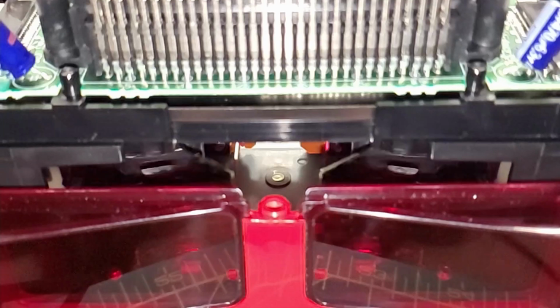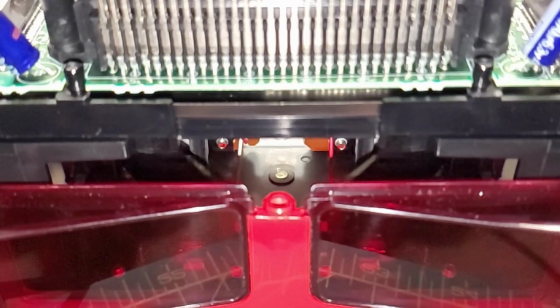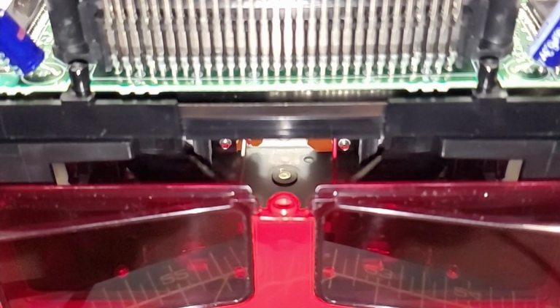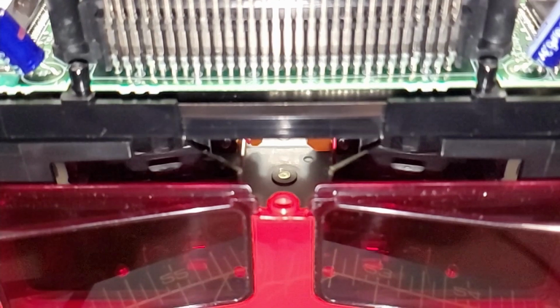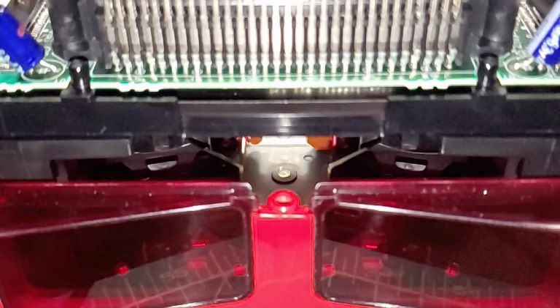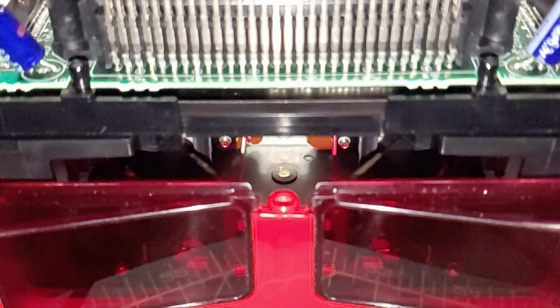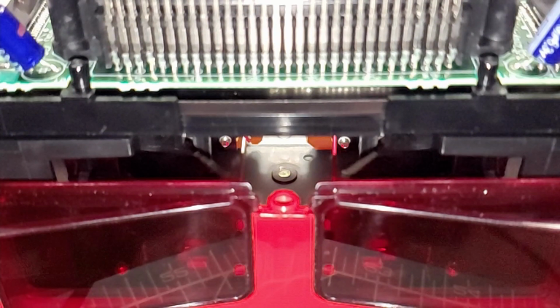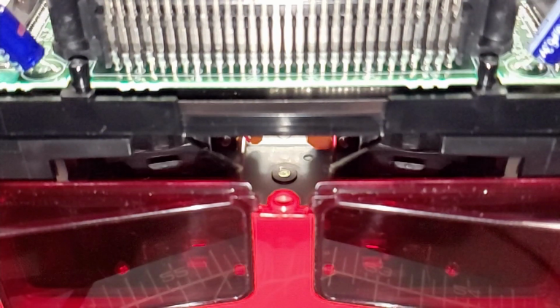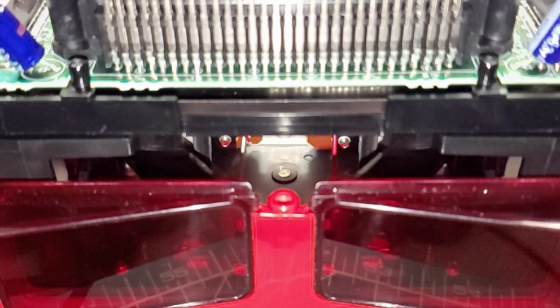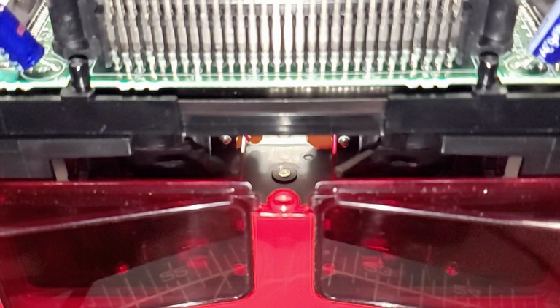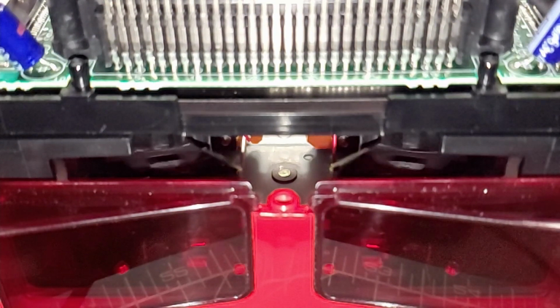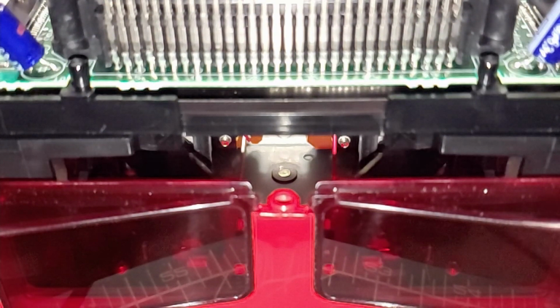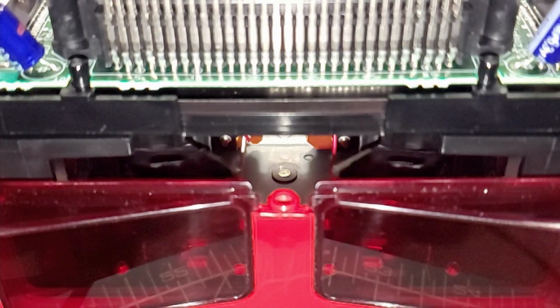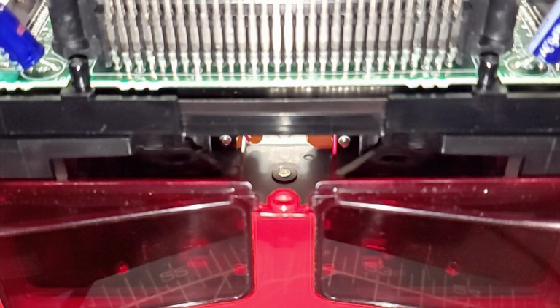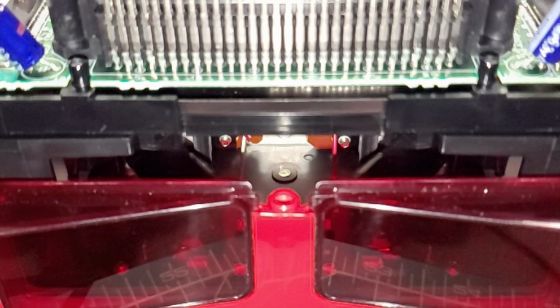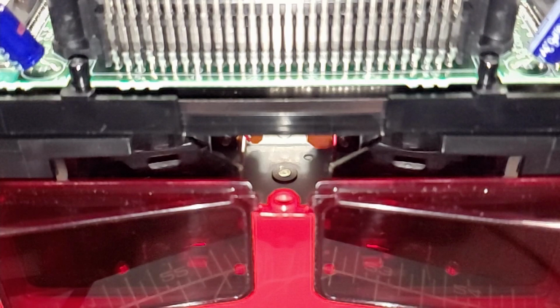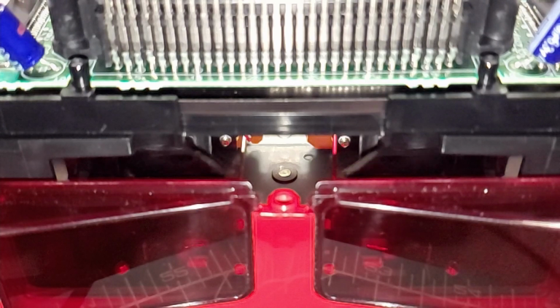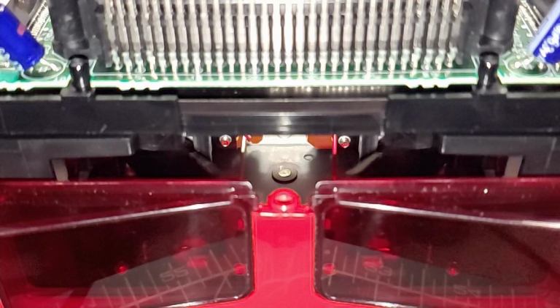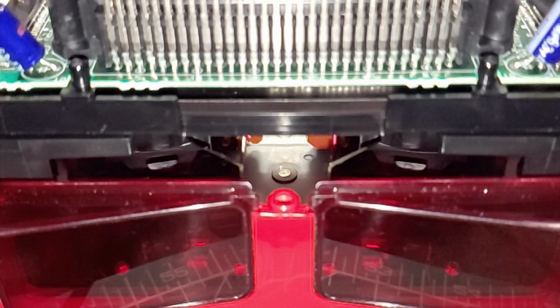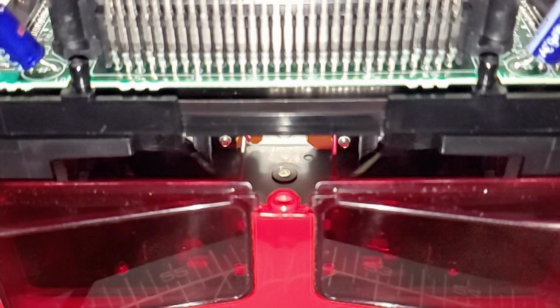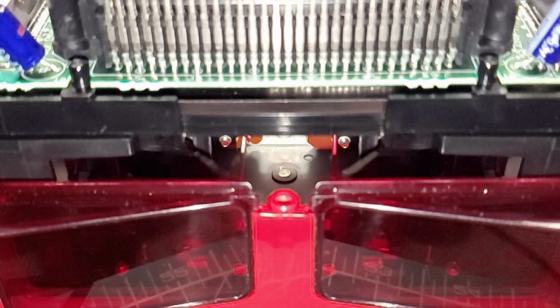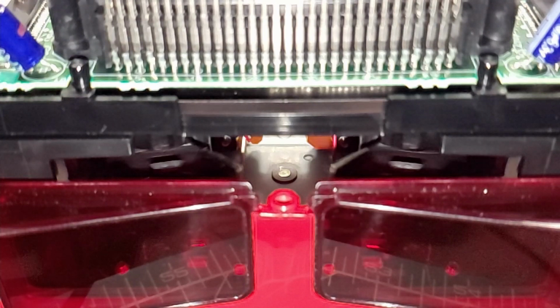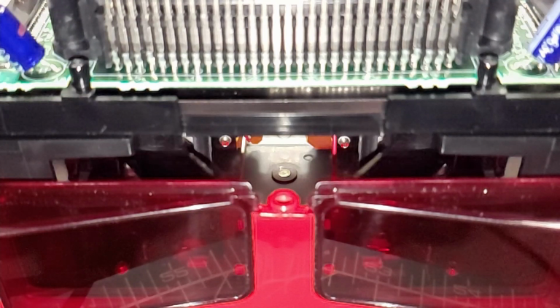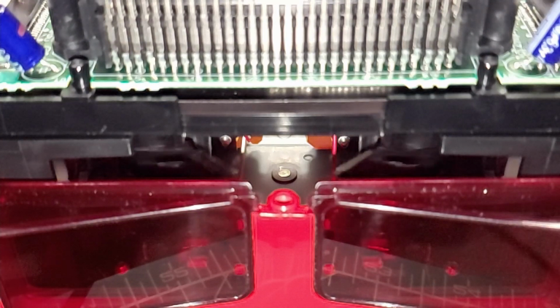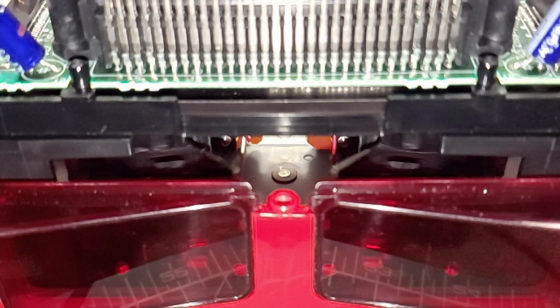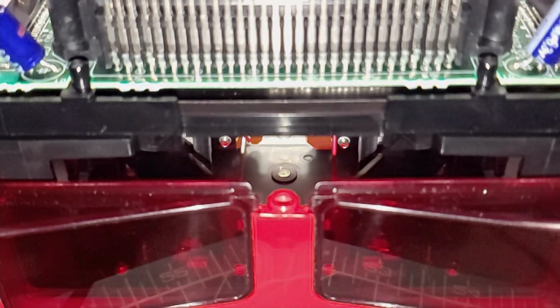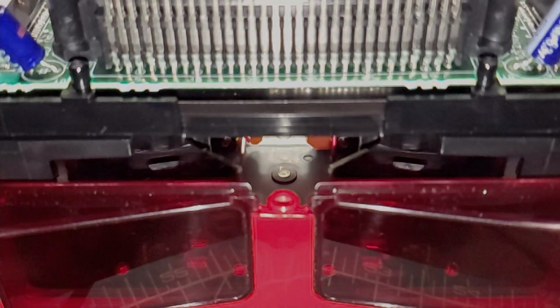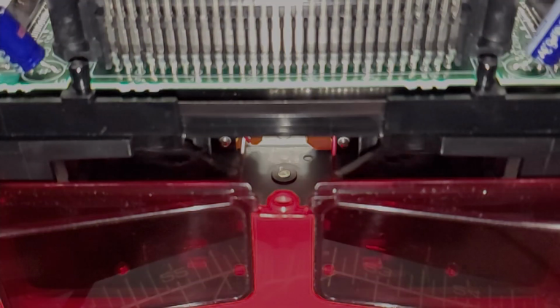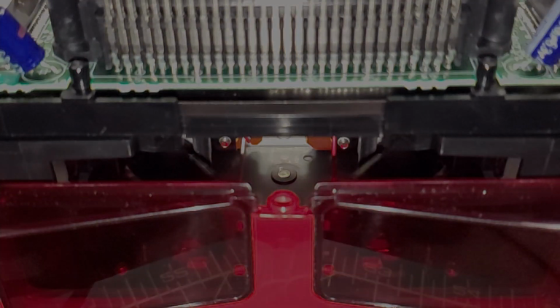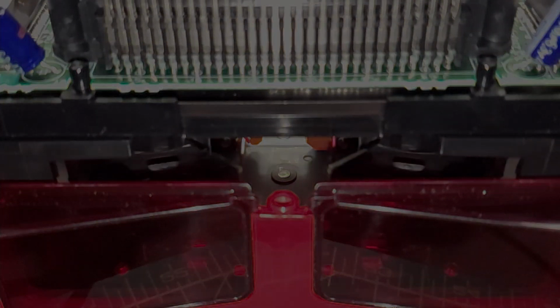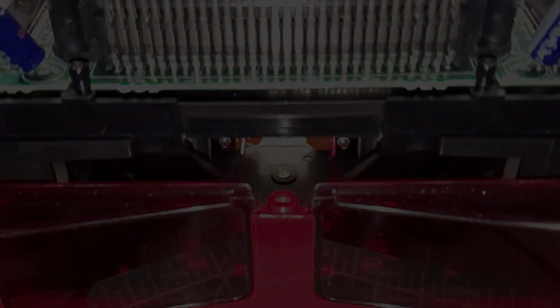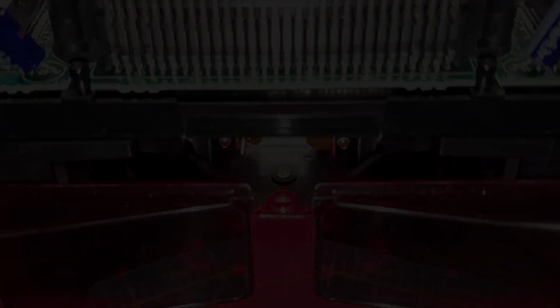By the way, you can plug in the Virtual Boy while it's opened to see if it's working. Just be careful not to touch any electrical components while it's turned on.